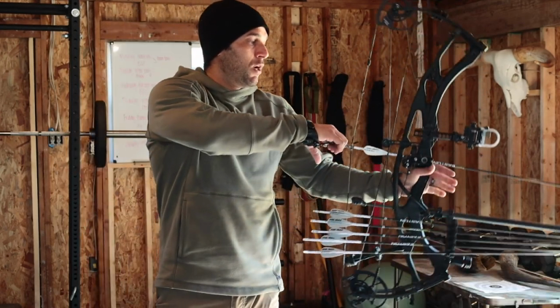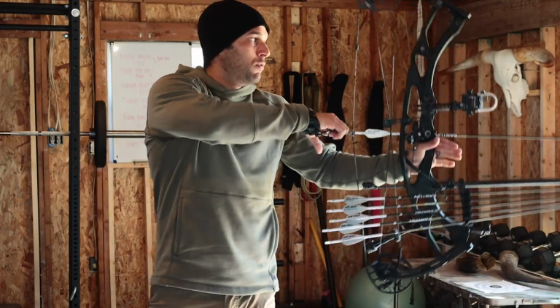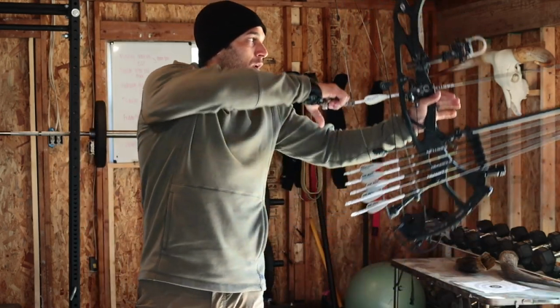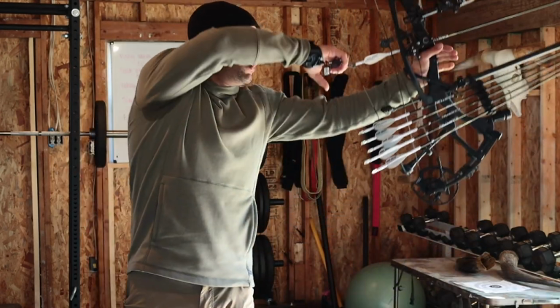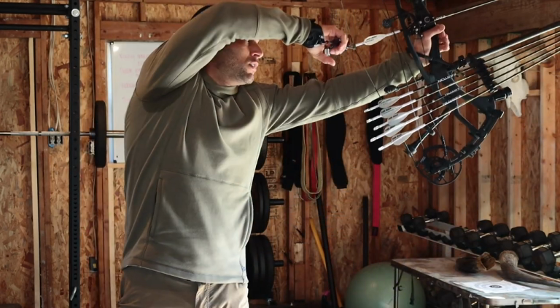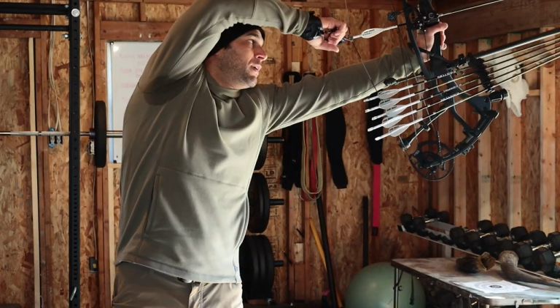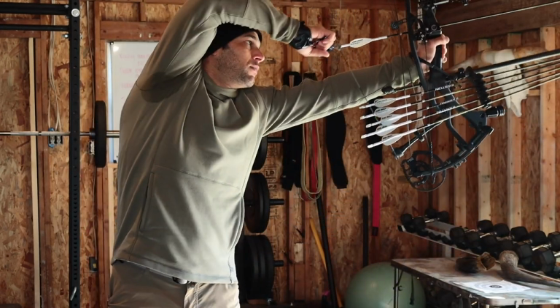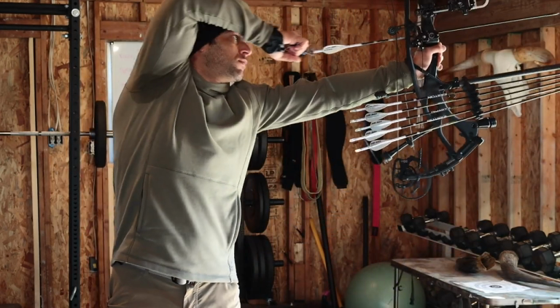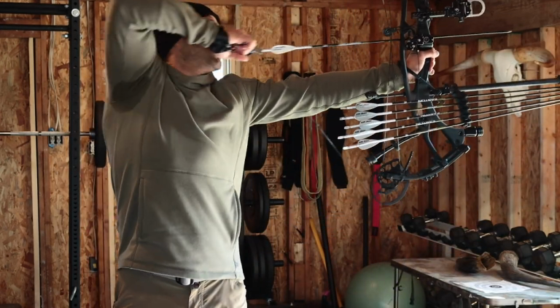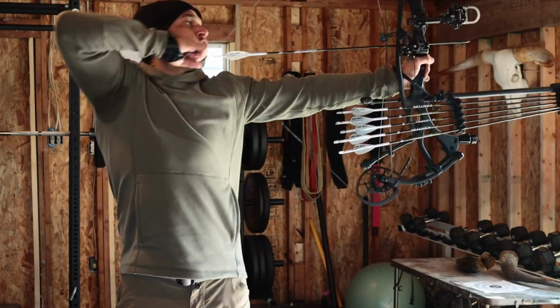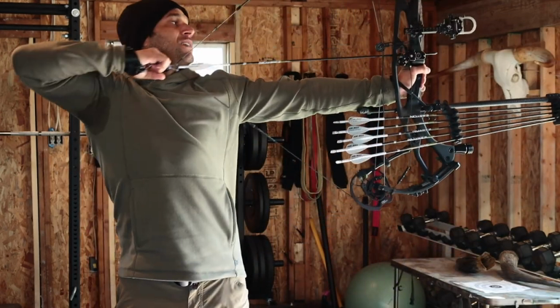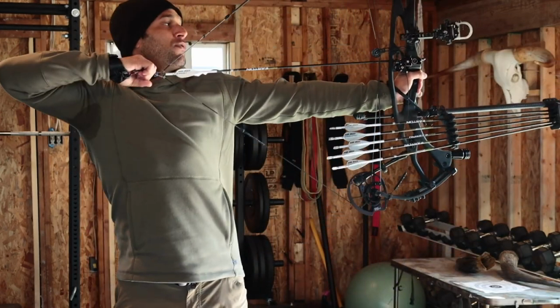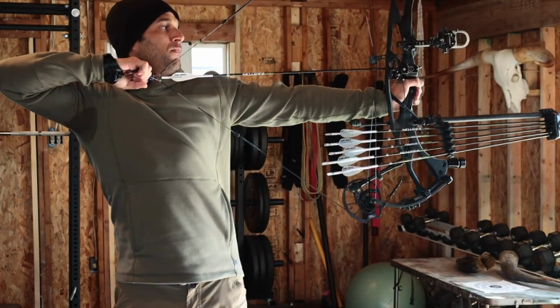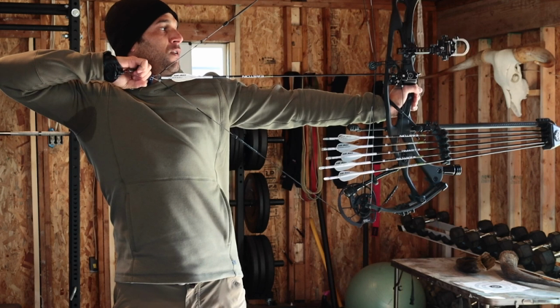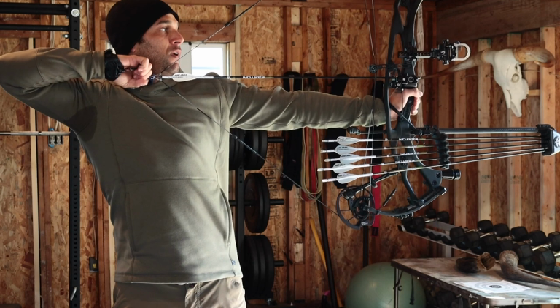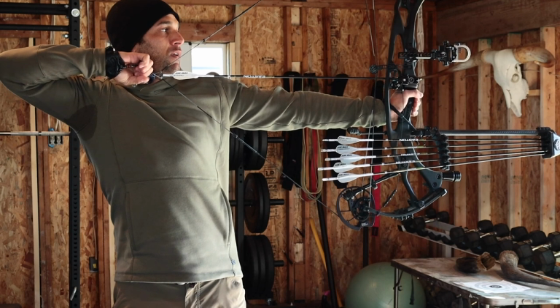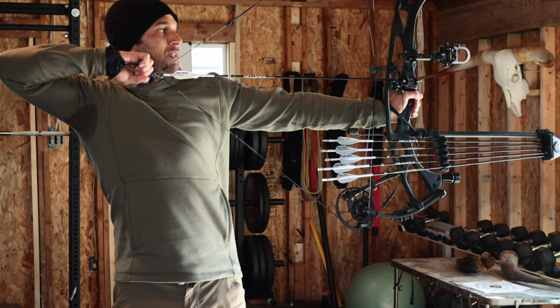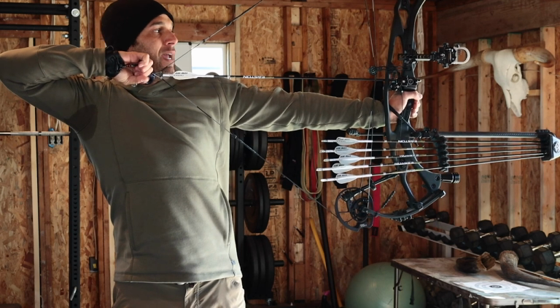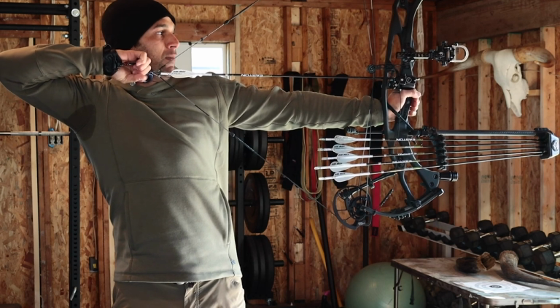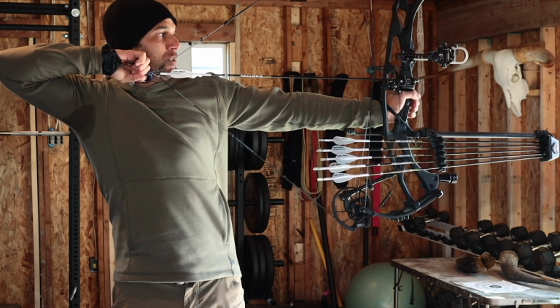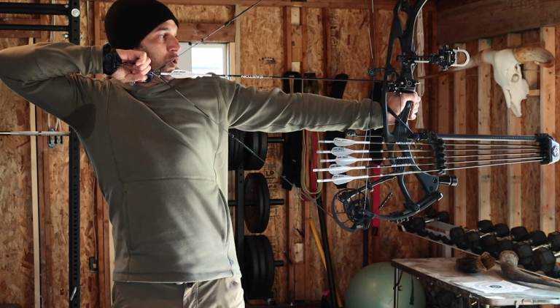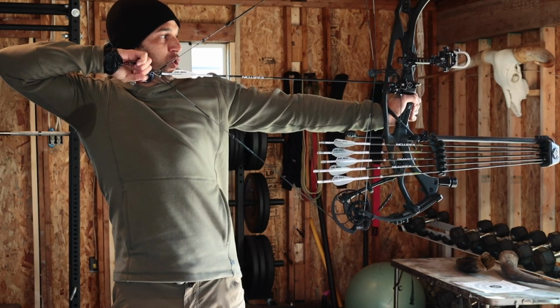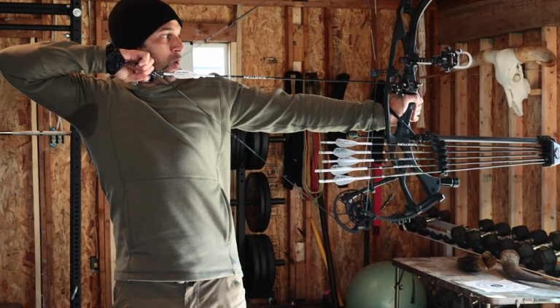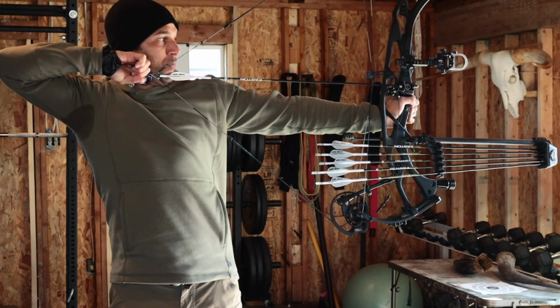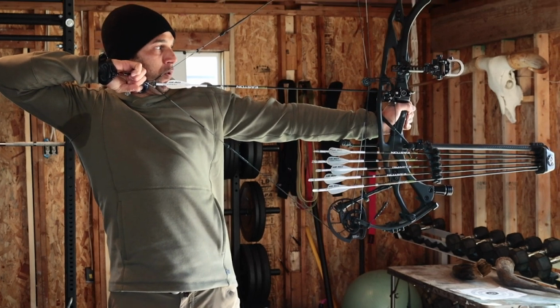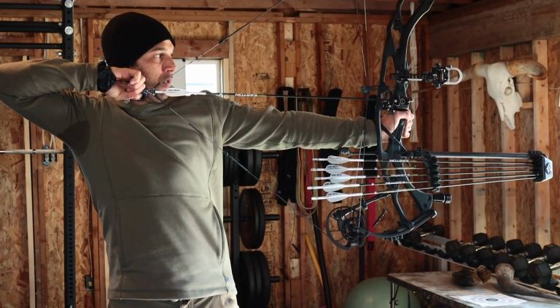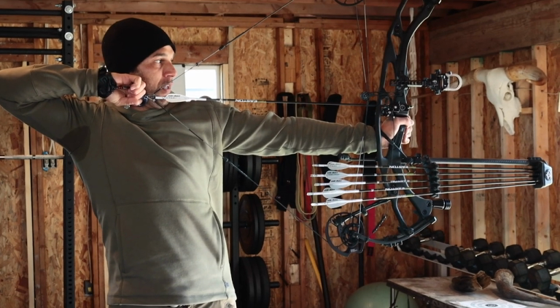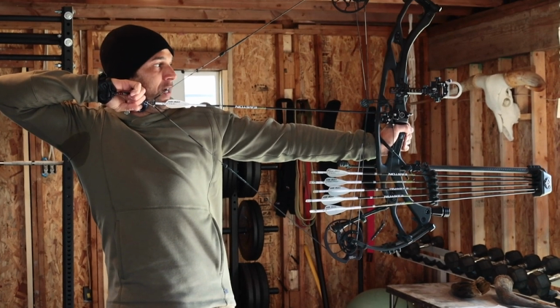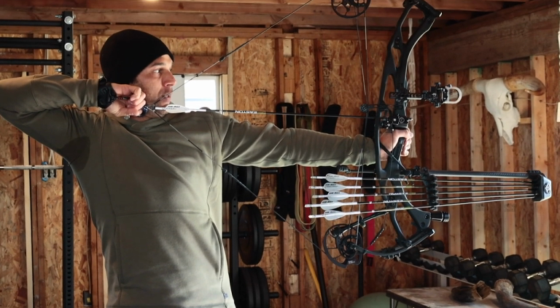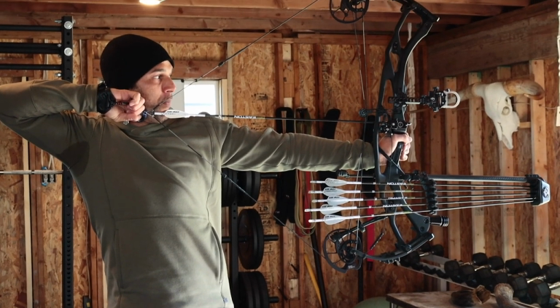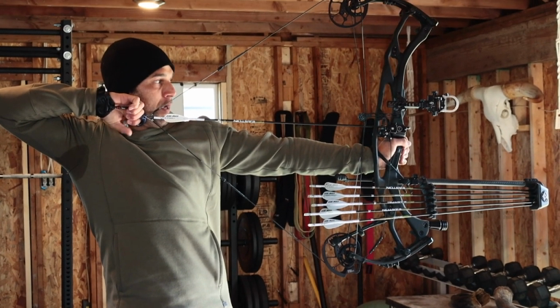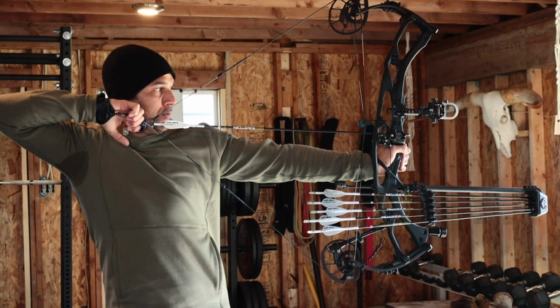One of the biggest things that I love about this bow is going to be the draw cycle. These cams are so smooth even at 83 pounds.